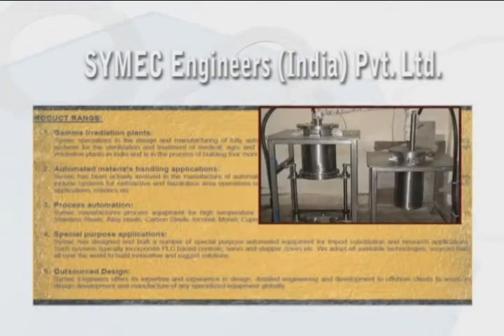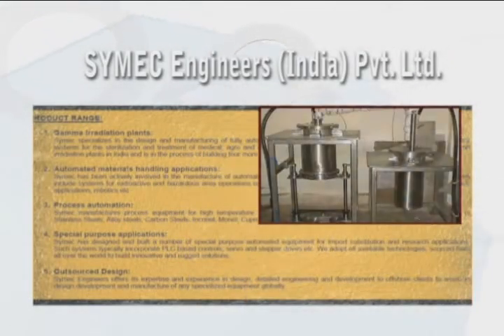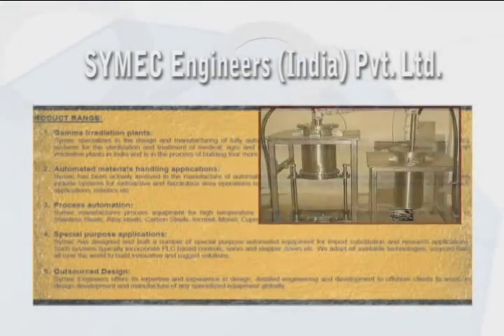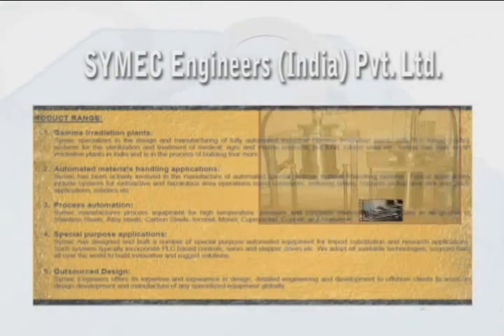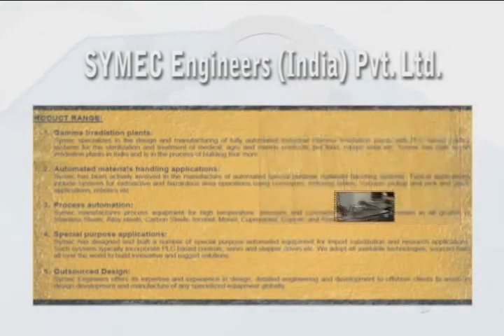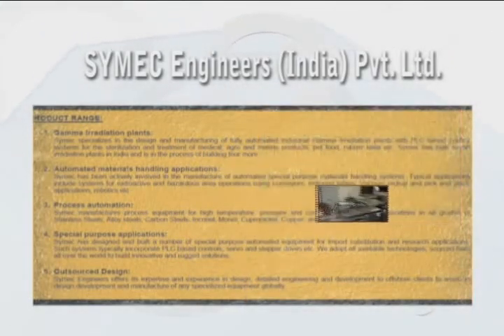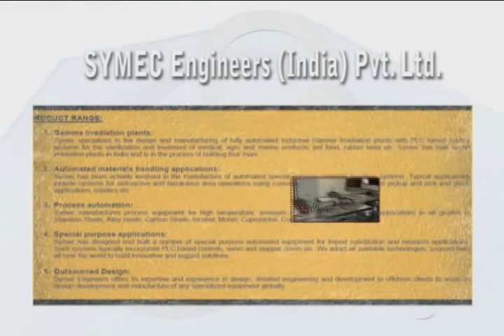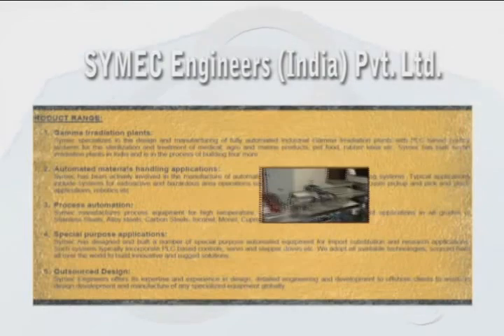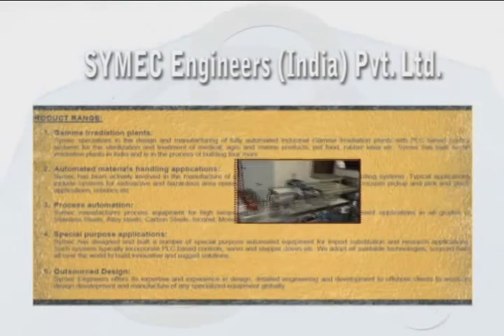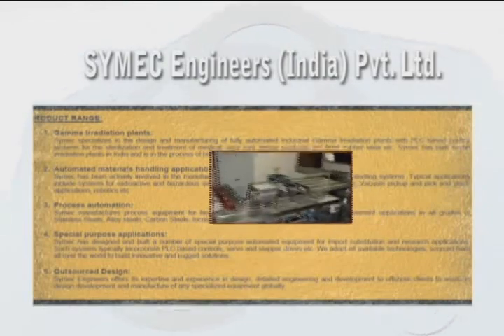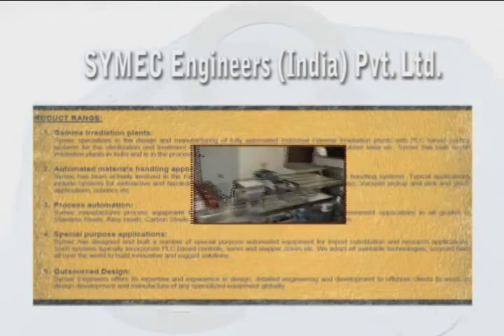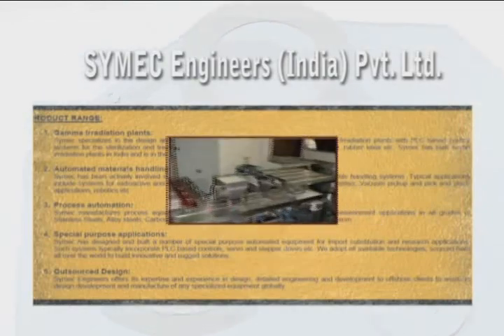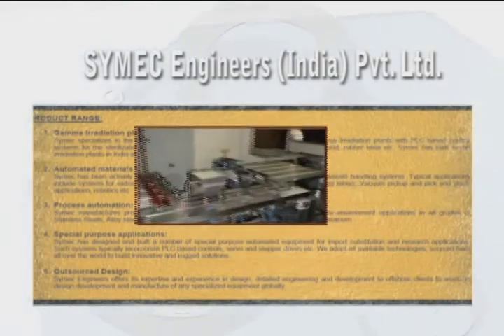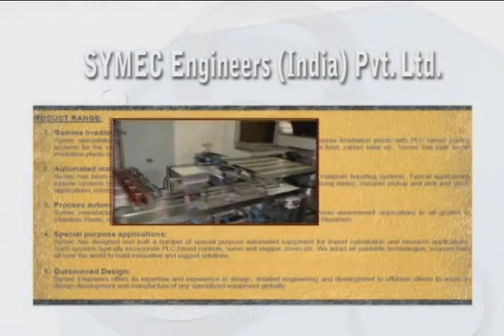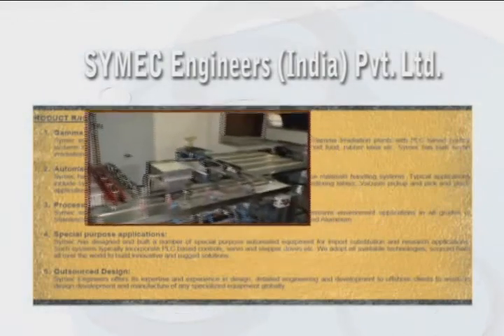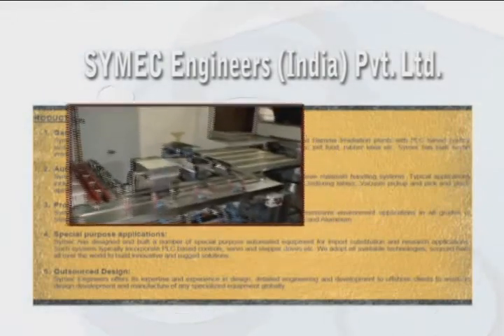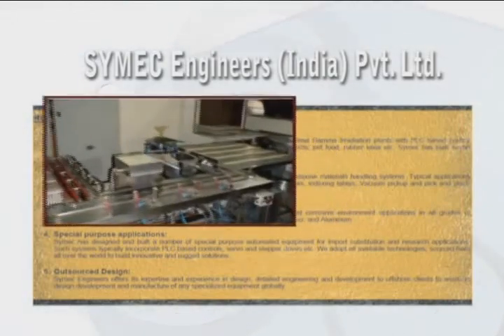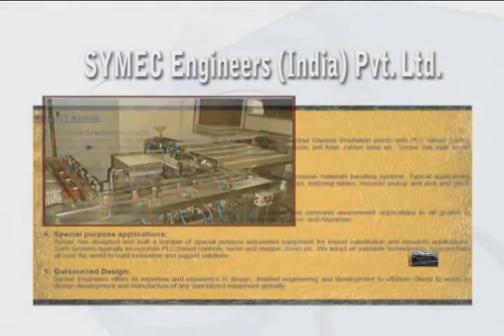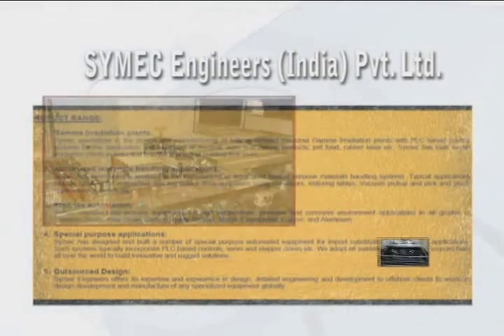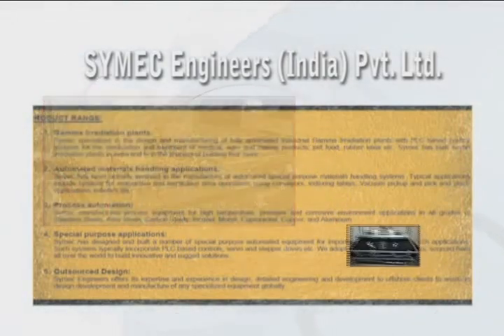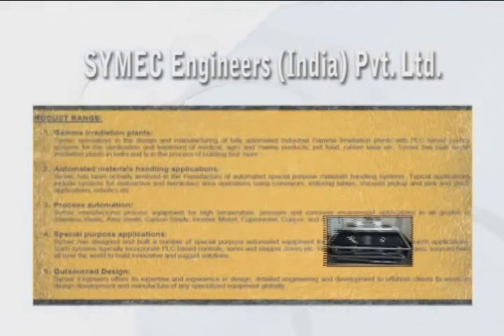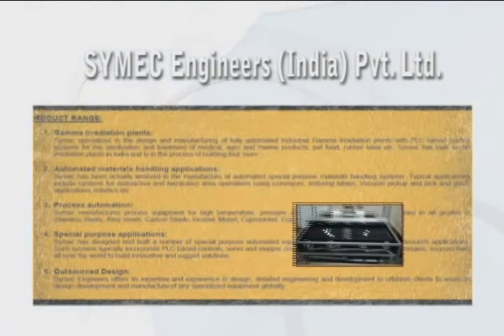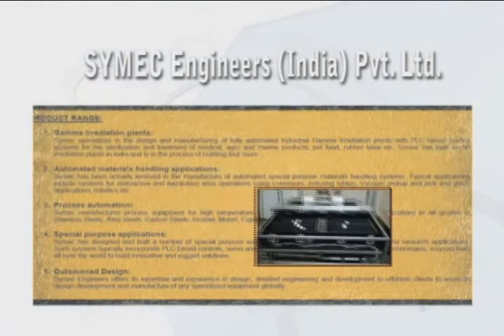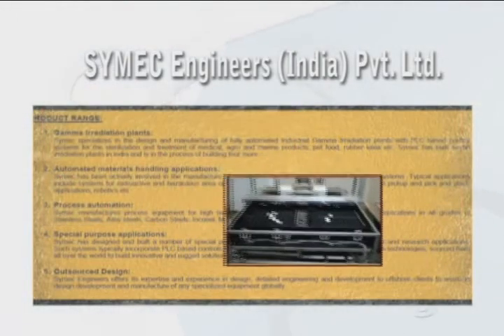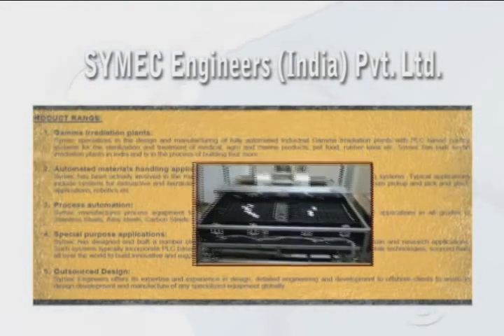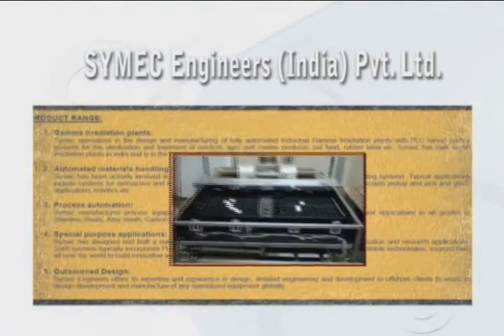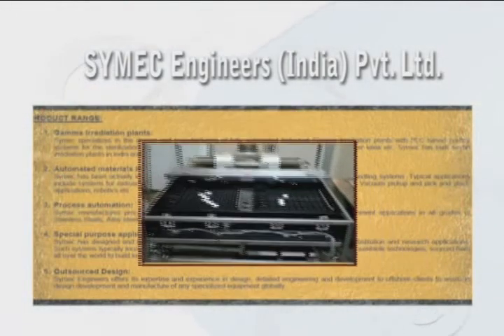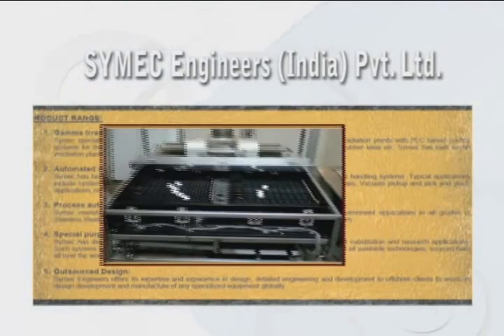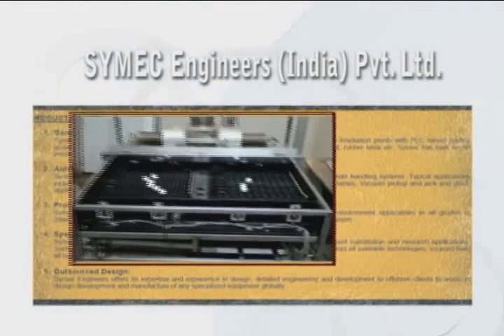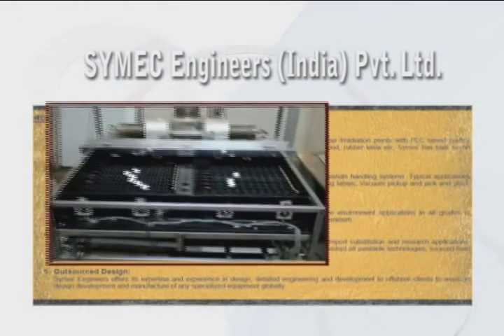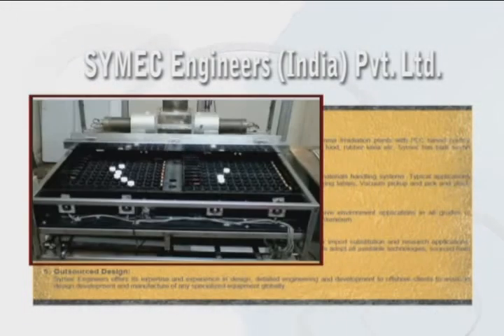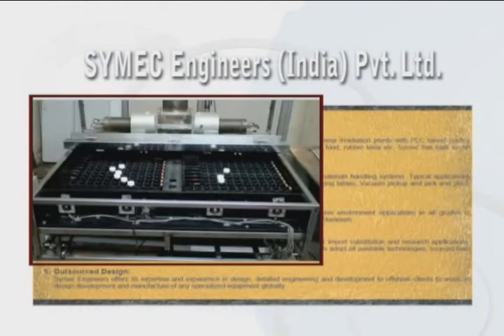Symec Engineers takes up new challenges and finds effective solutions for any end use. No application, however complex, is daunting for our engineers.